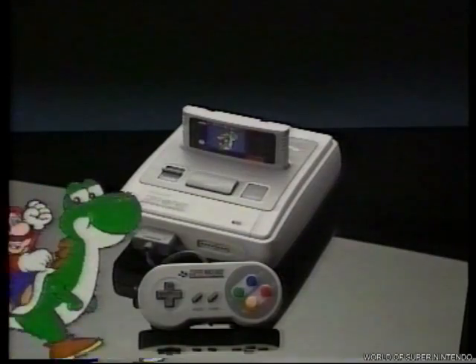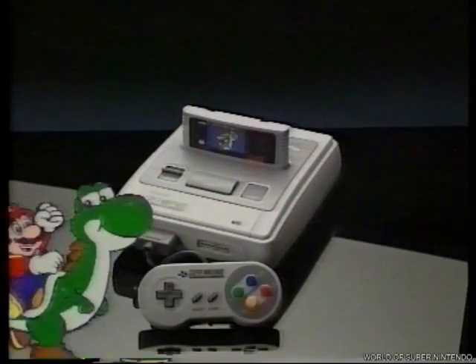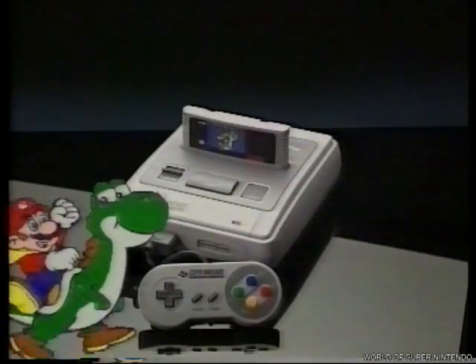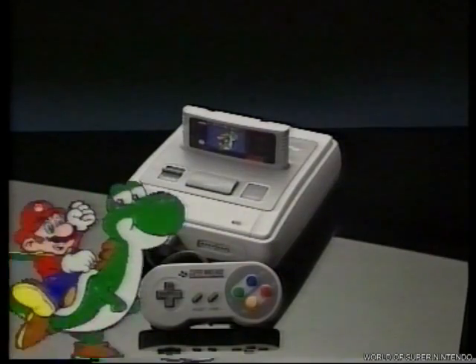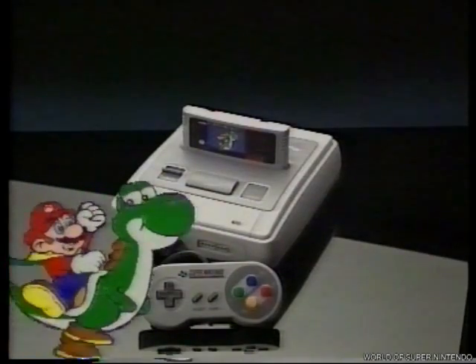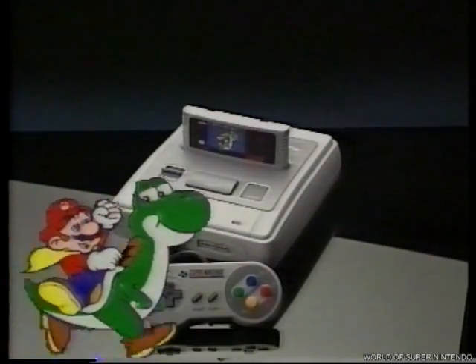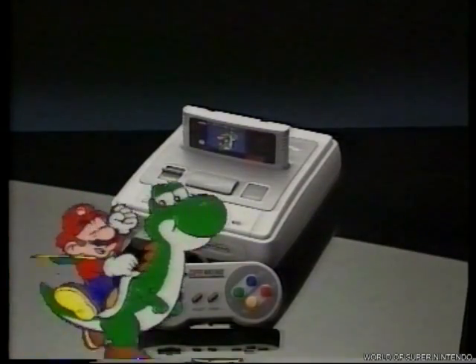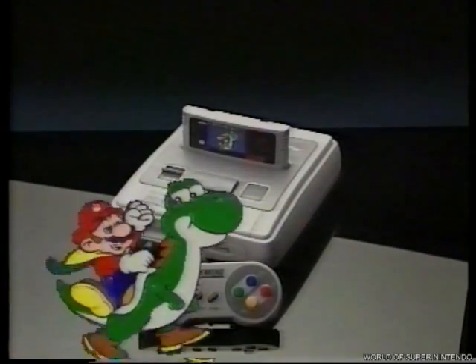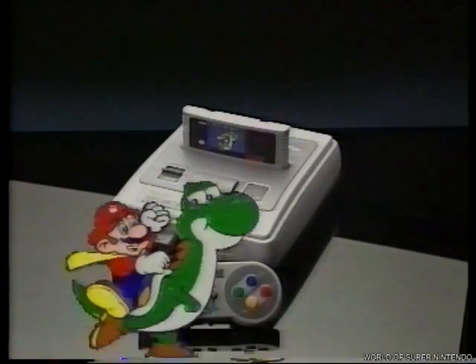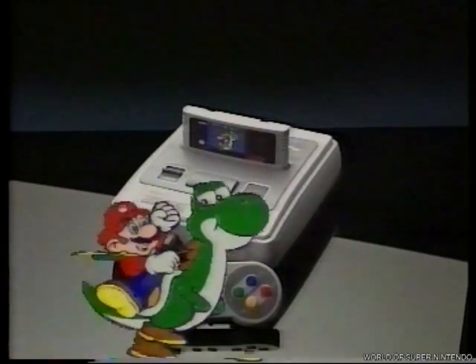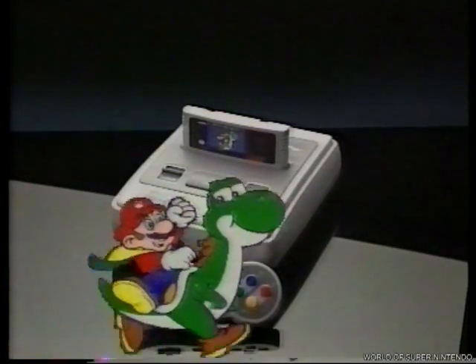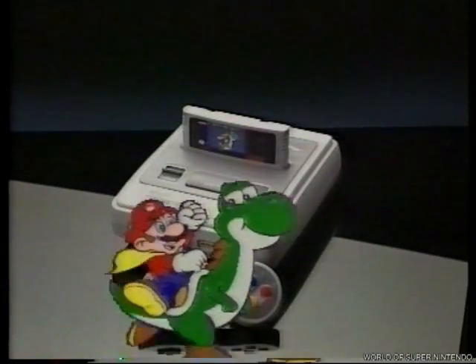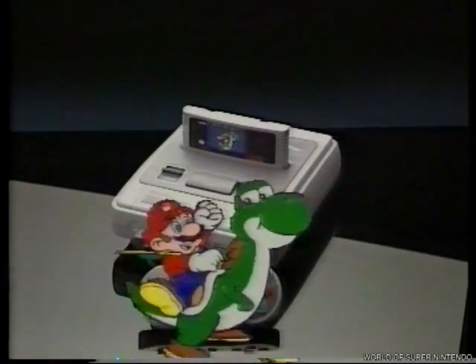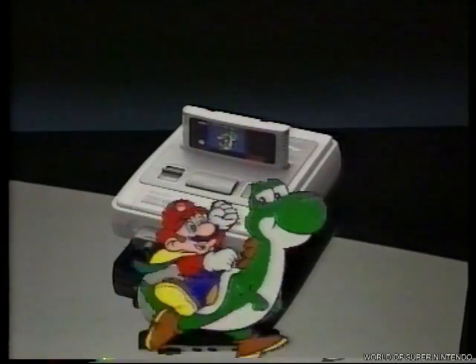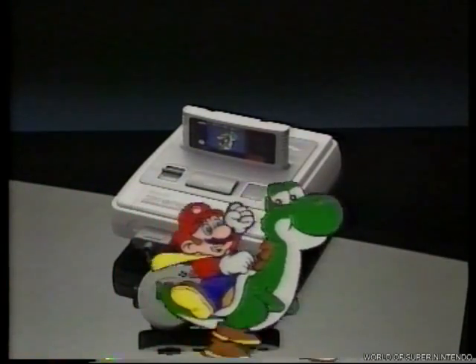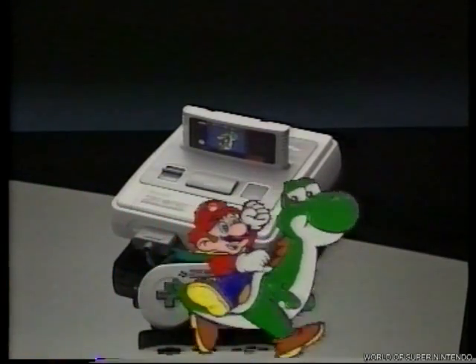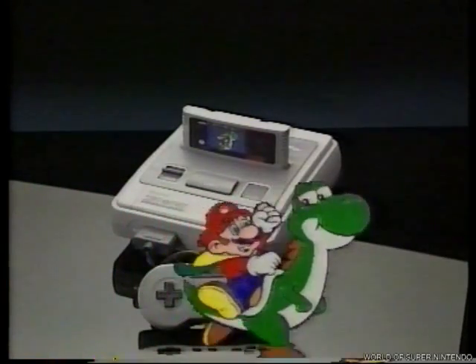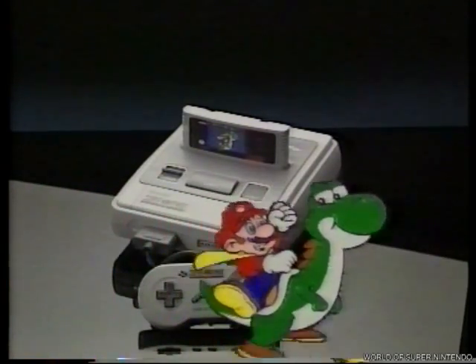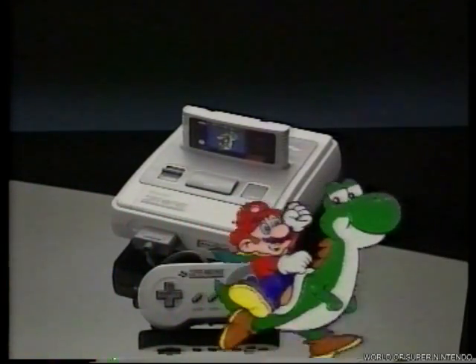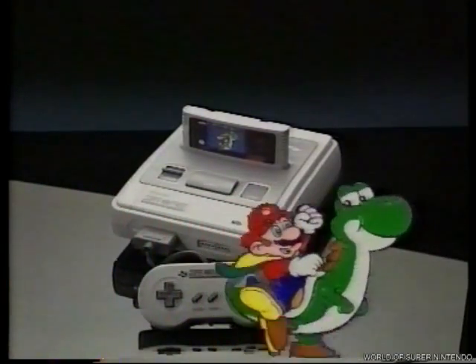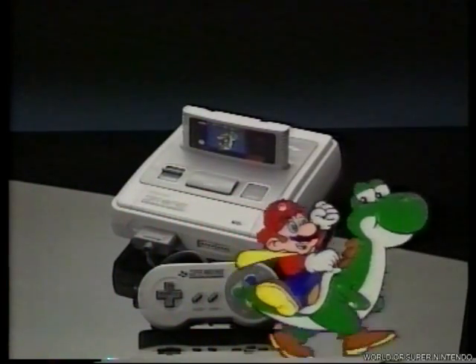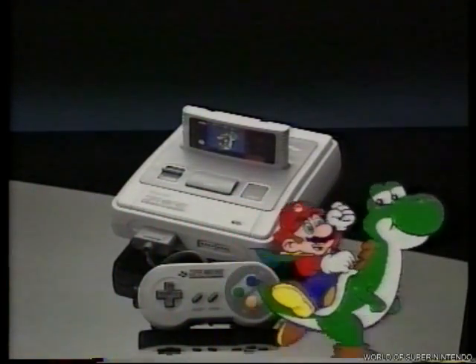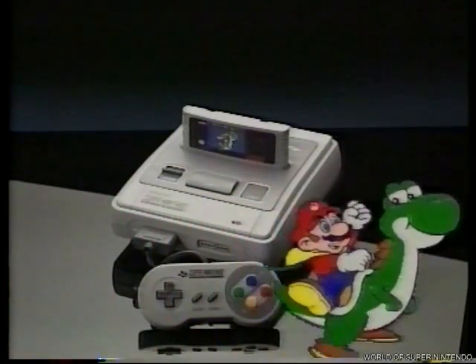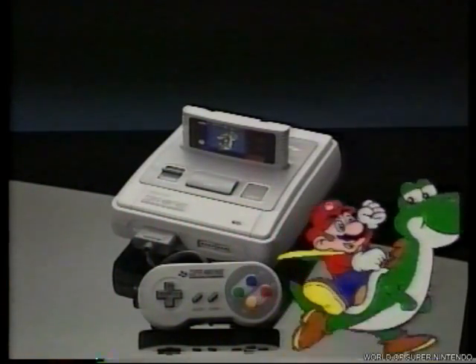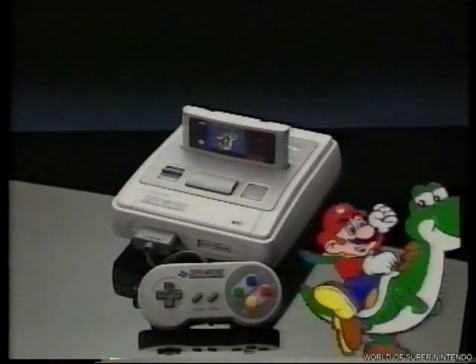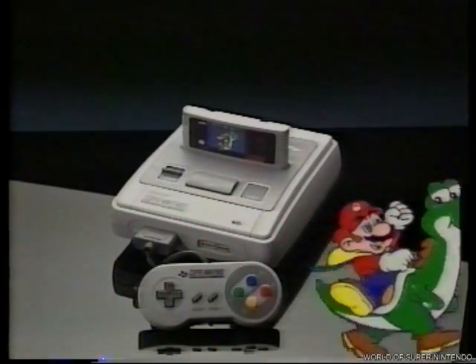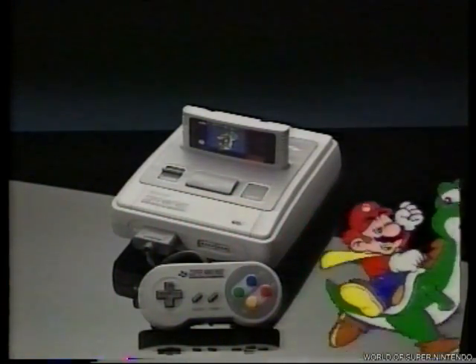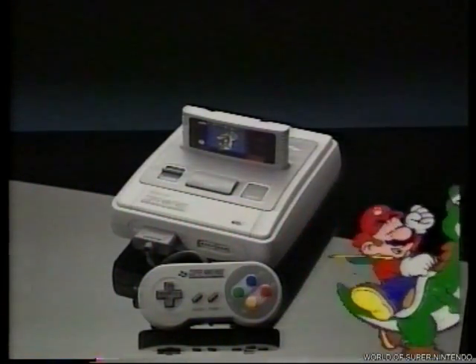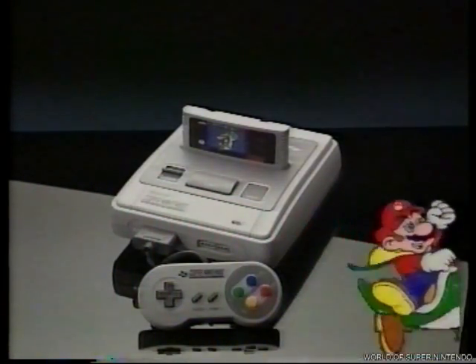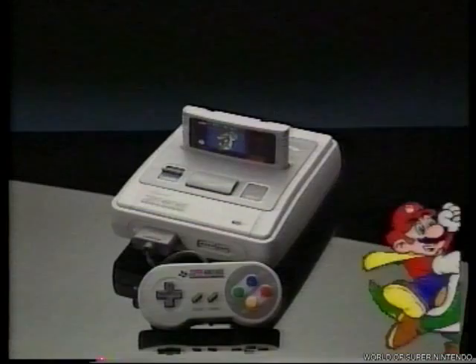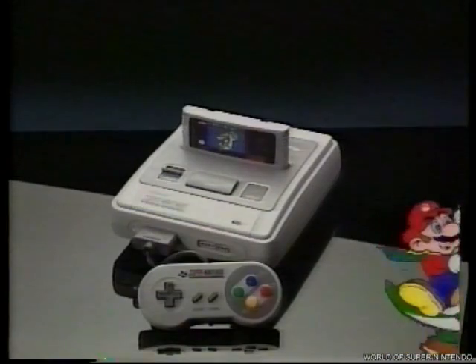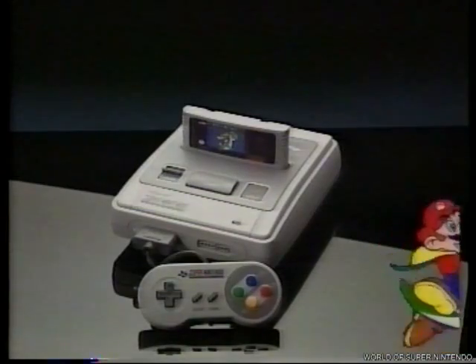Bien, esto ha sido todo, amici. Os espero en Super Mario World.